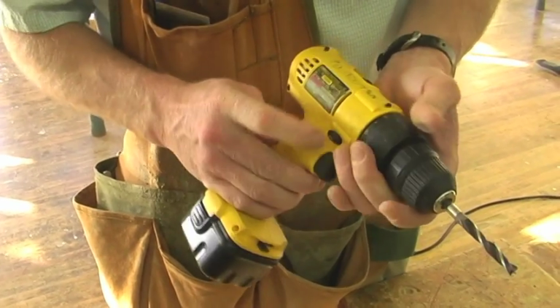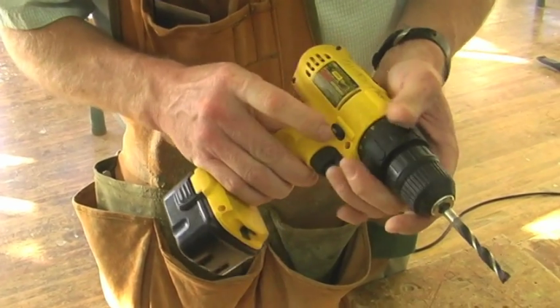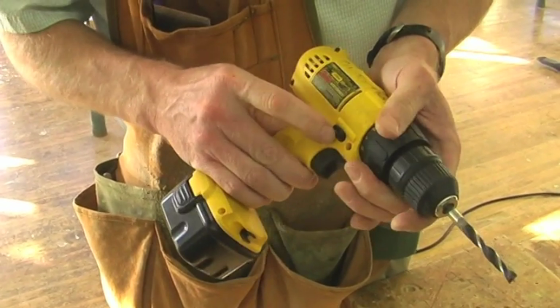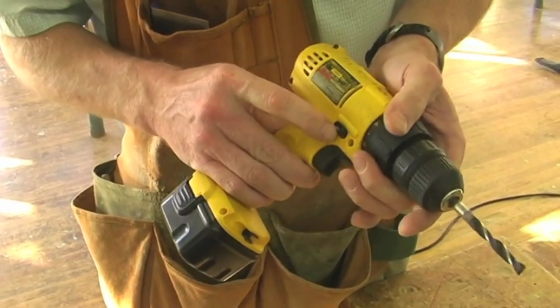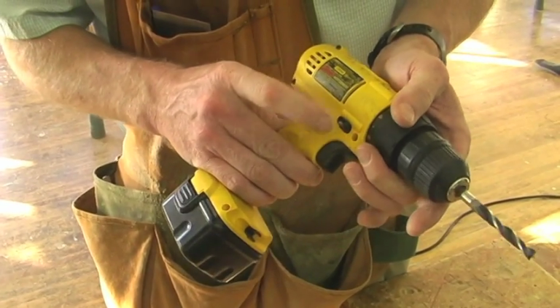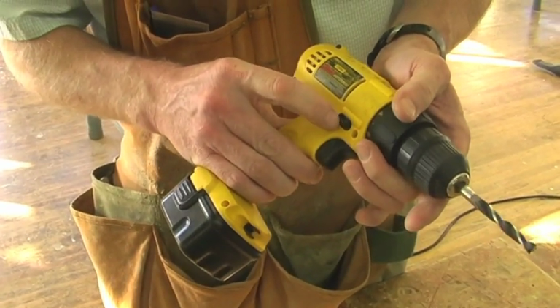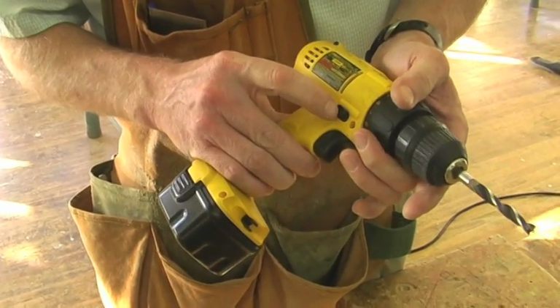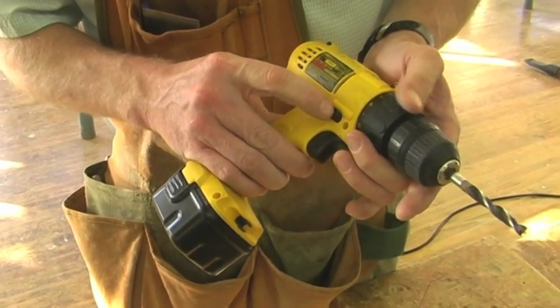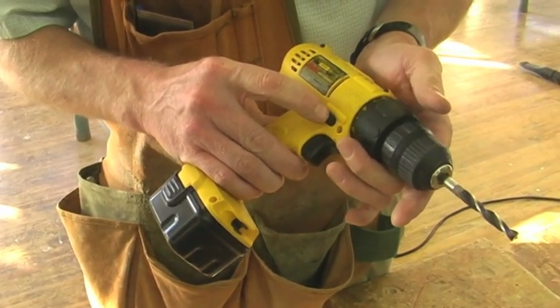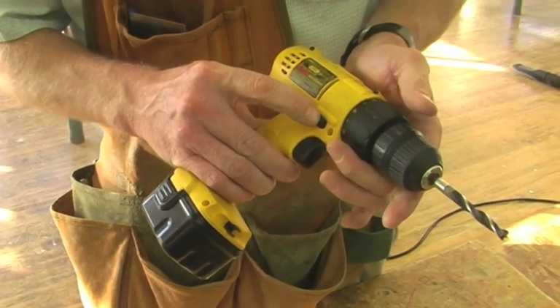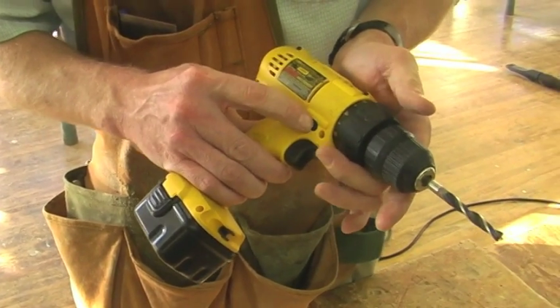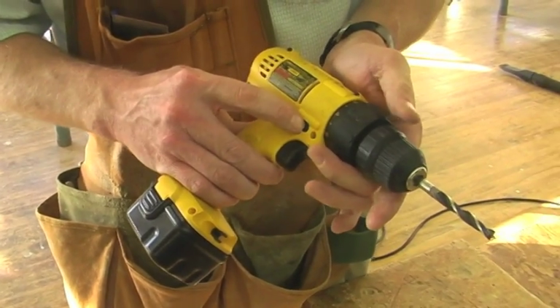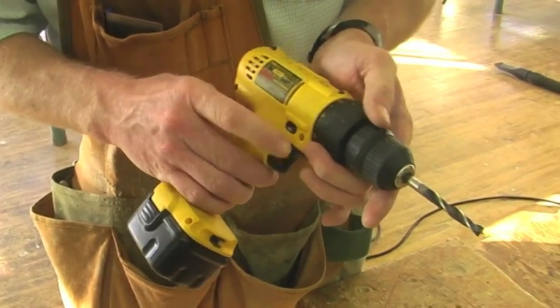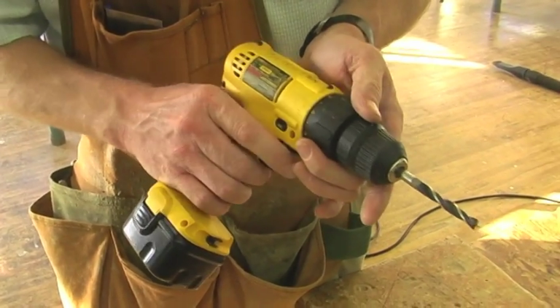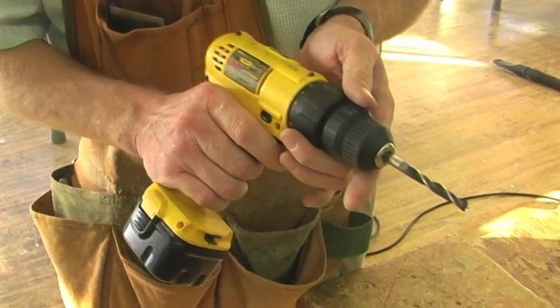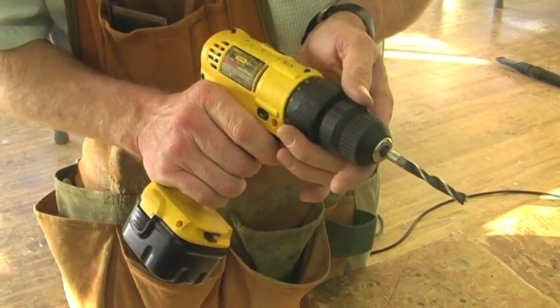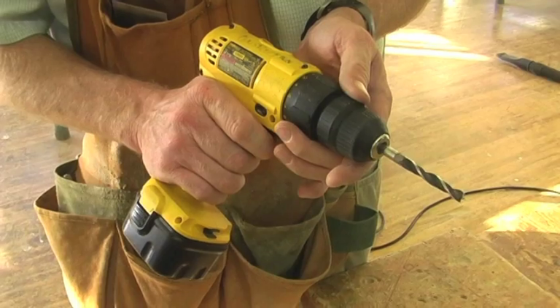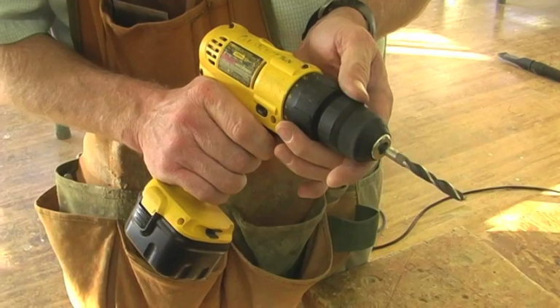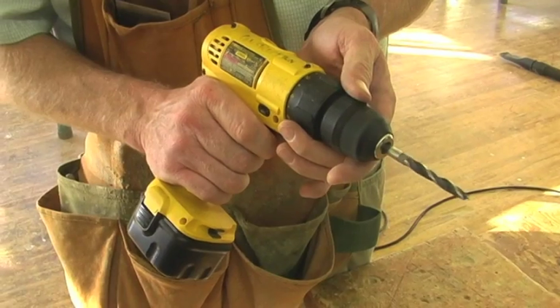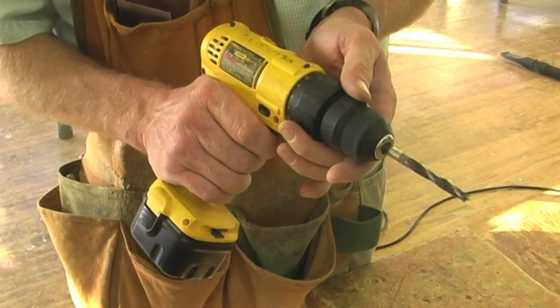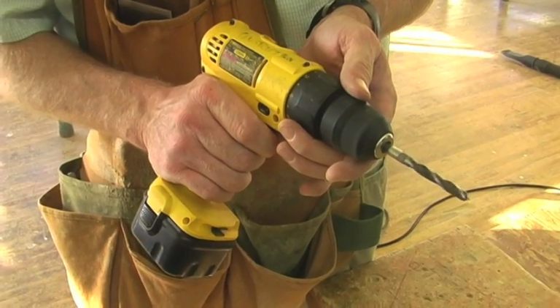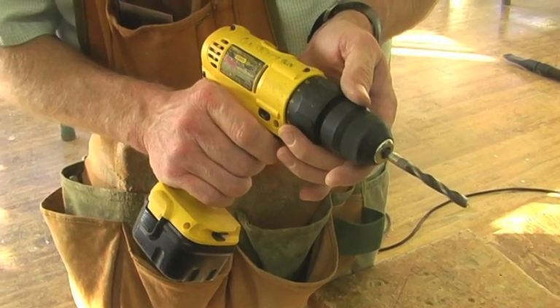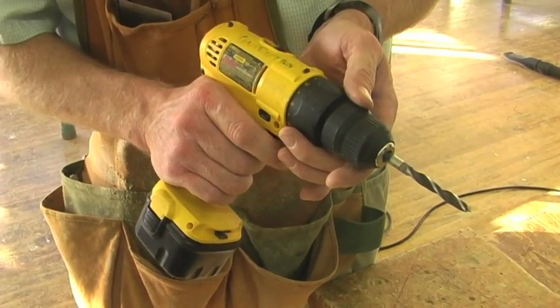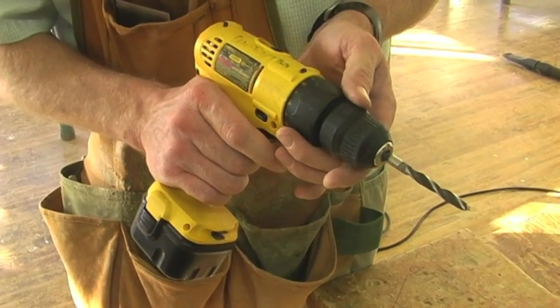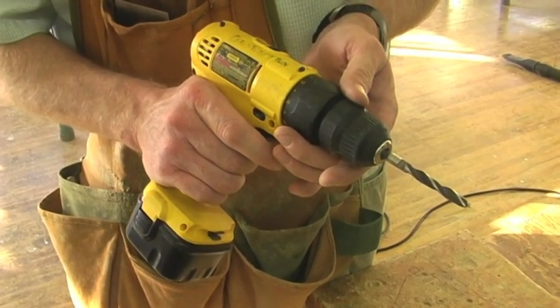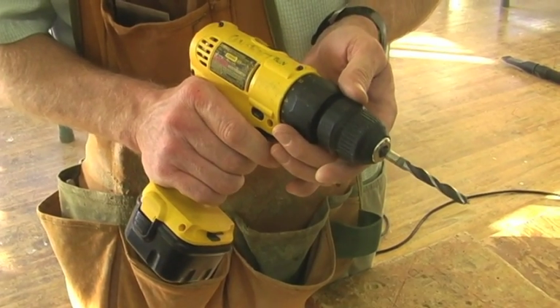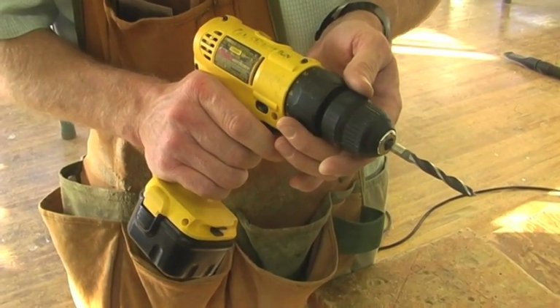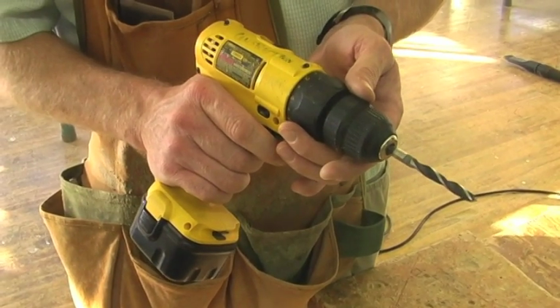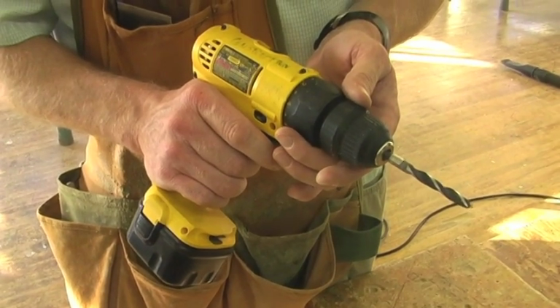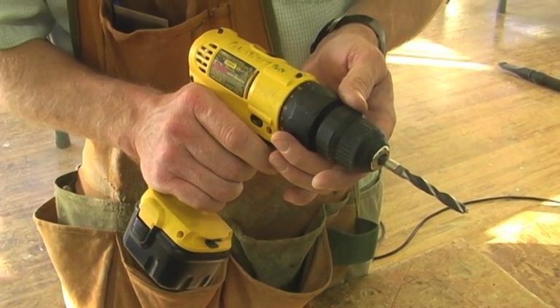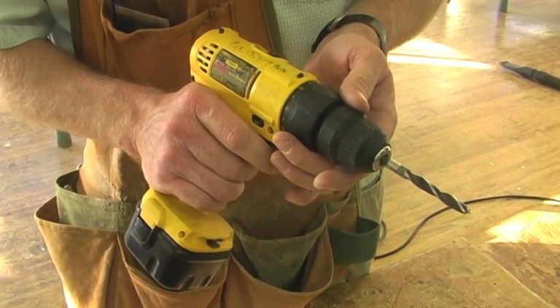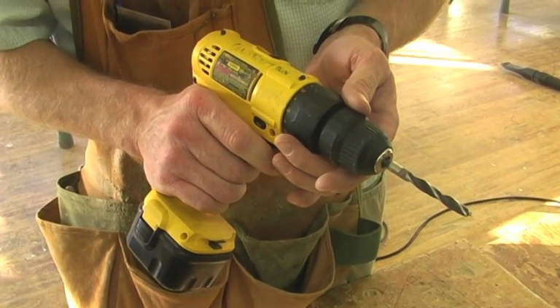Make sure that the drill is spinning in the forward direction. You're ready to drill your hole.